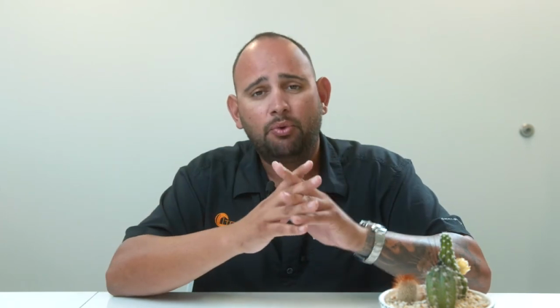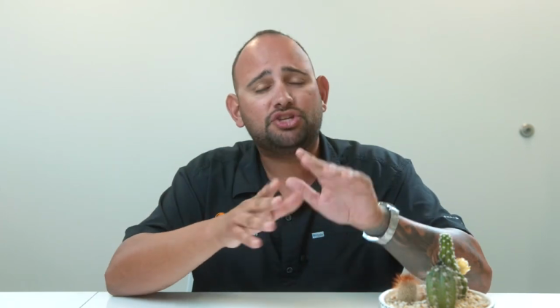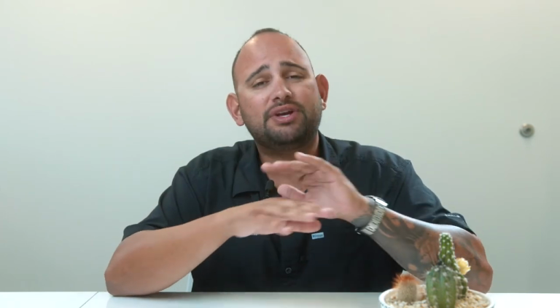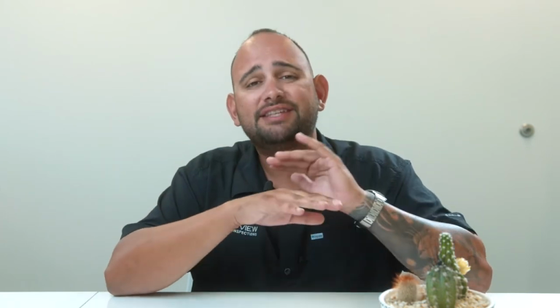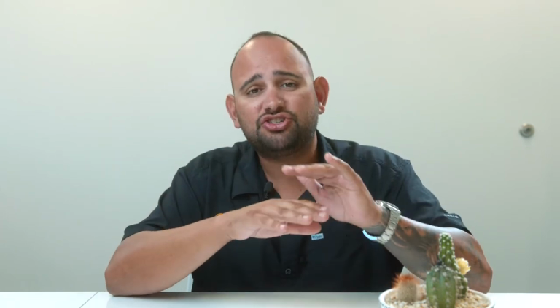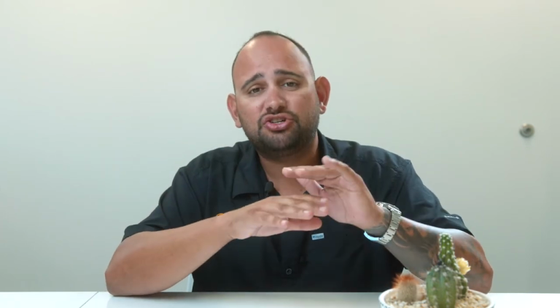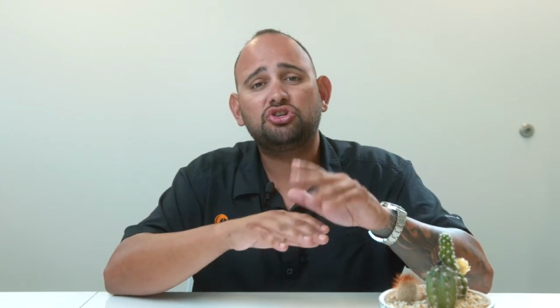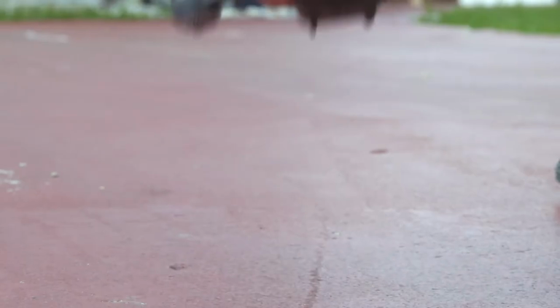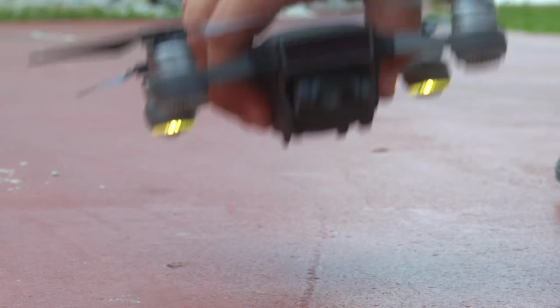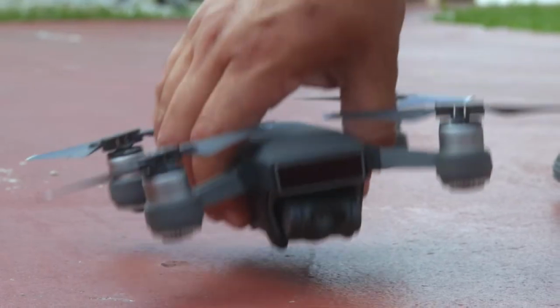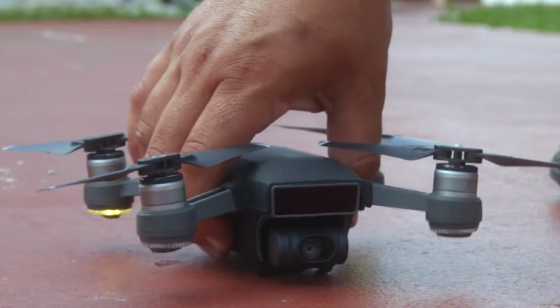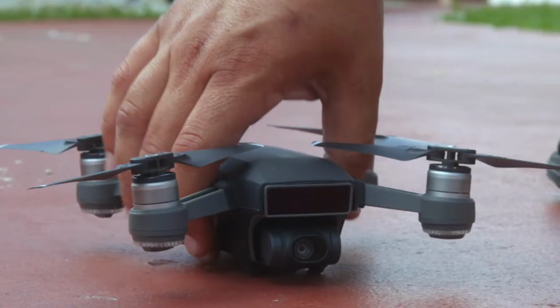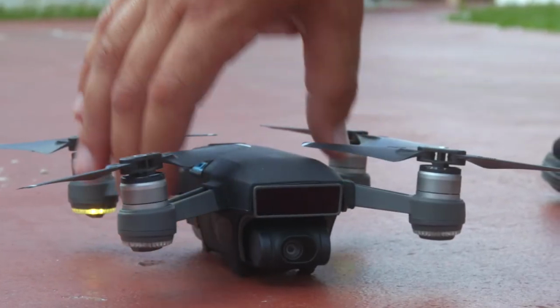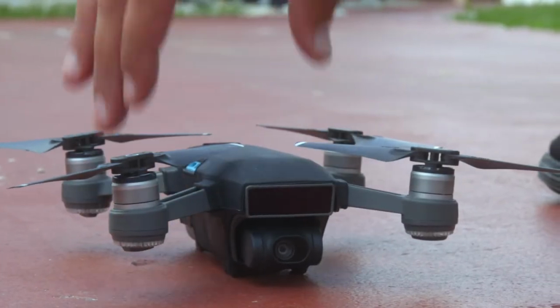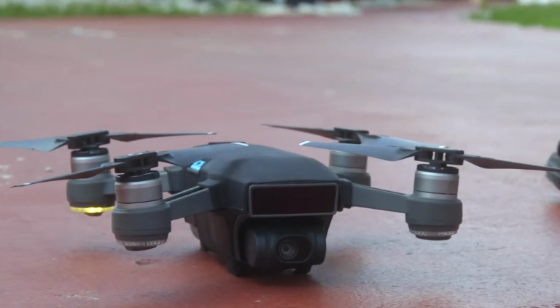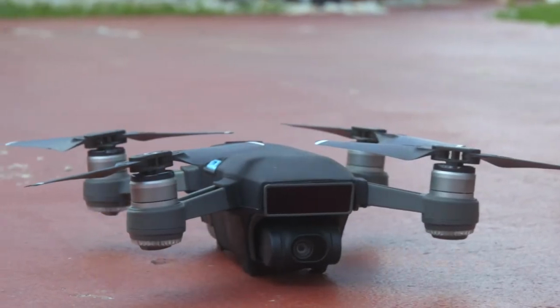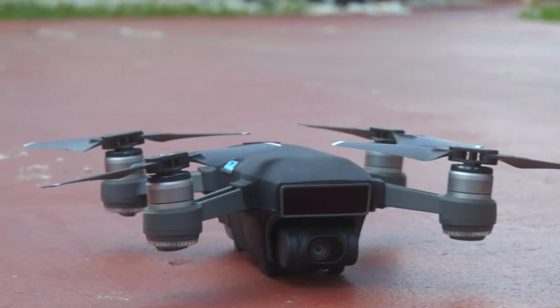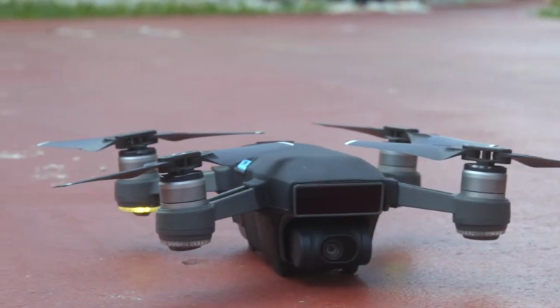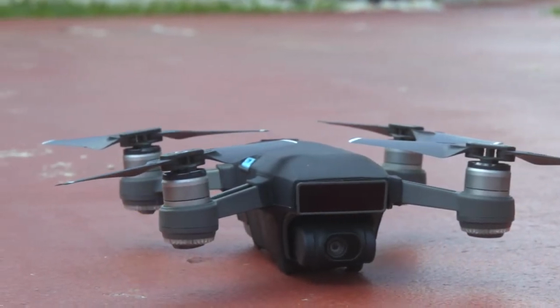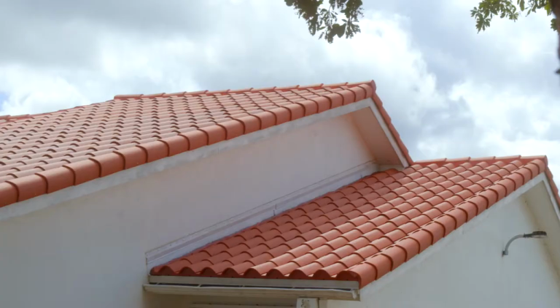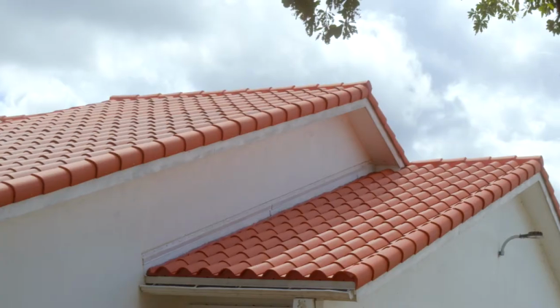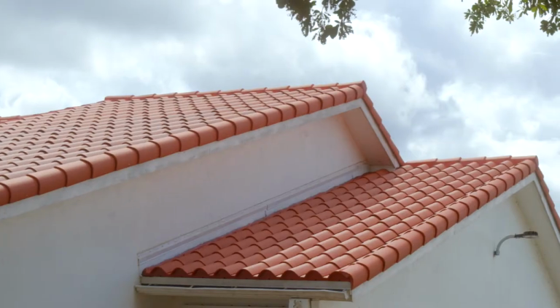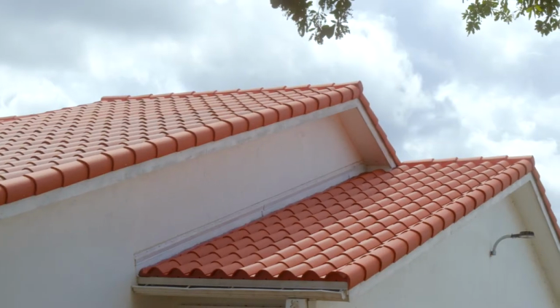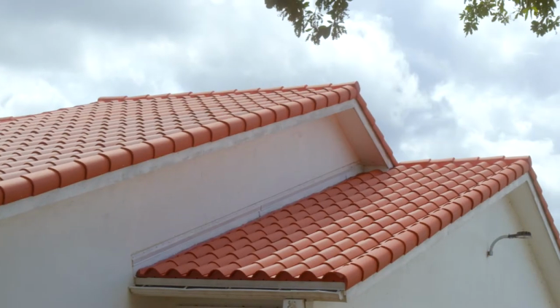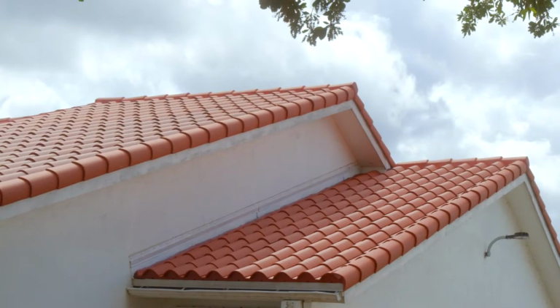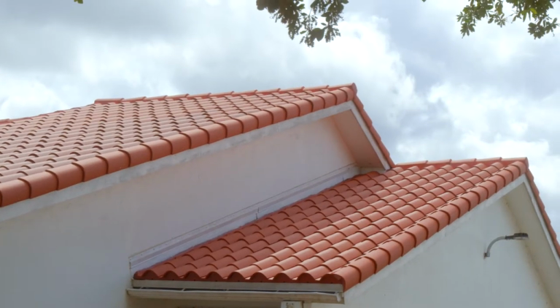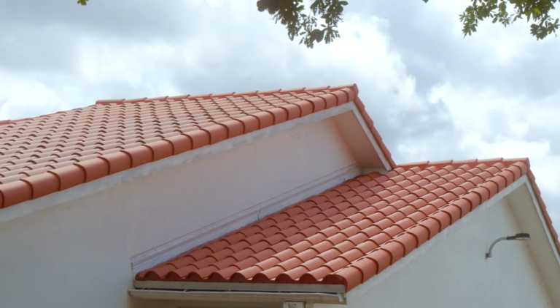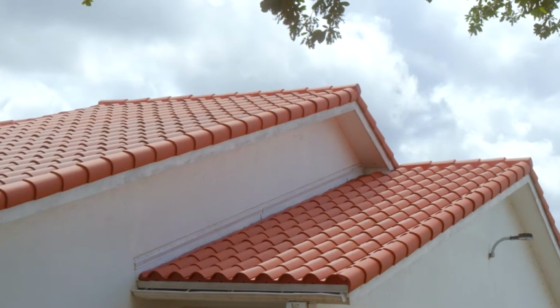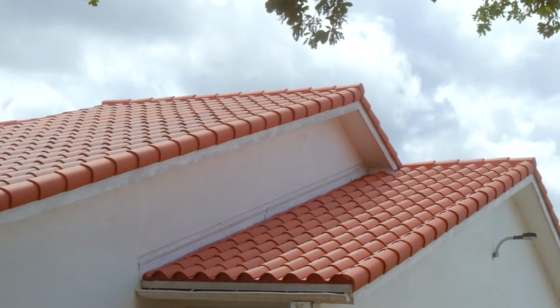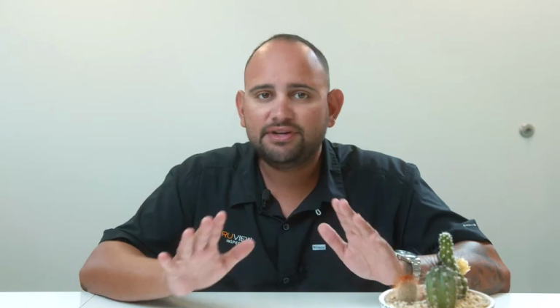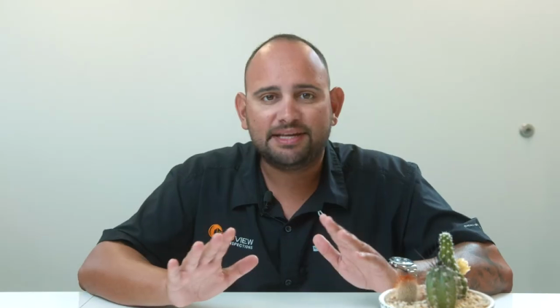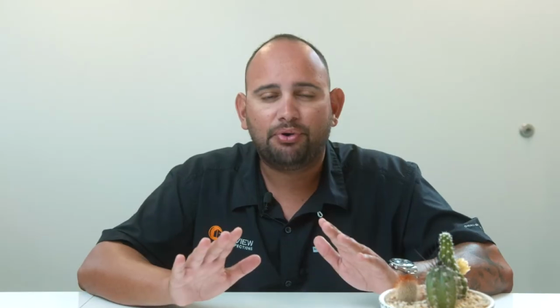Ever since that moment, we transitioned to using drones whenever we have properties with clay tile roofs. It's very simple.